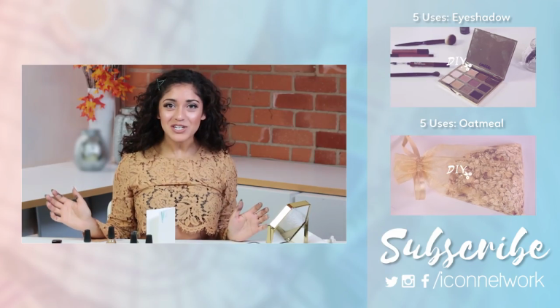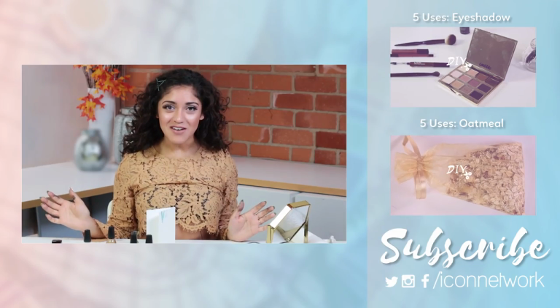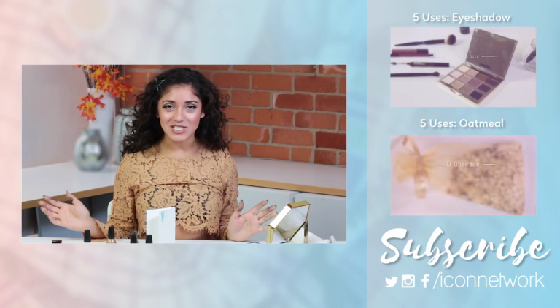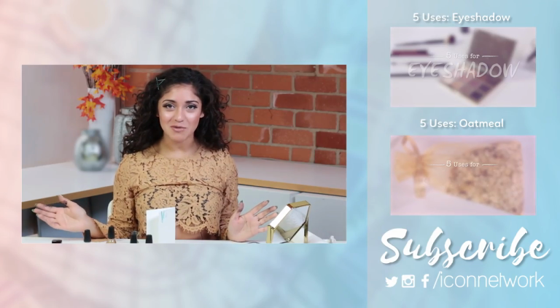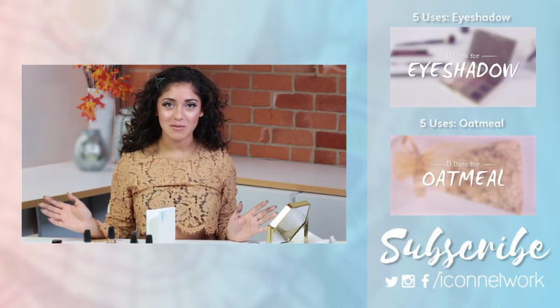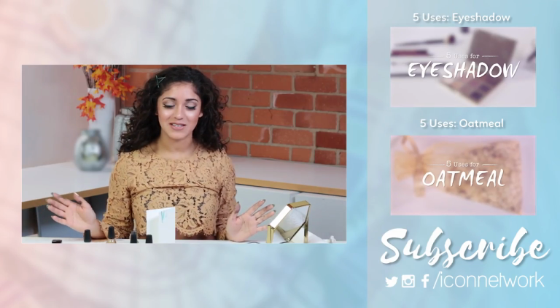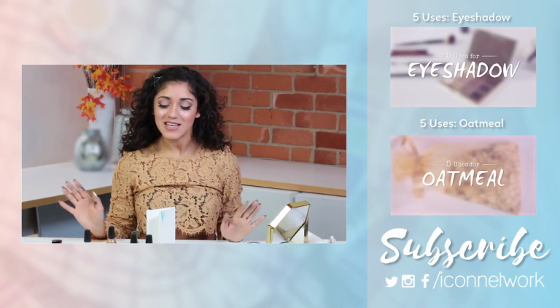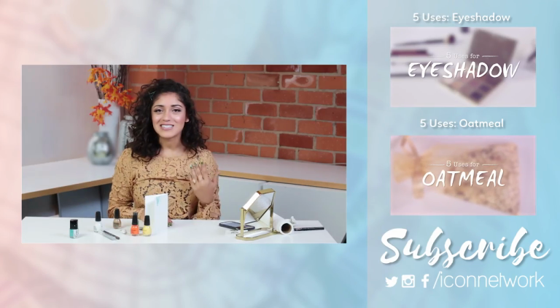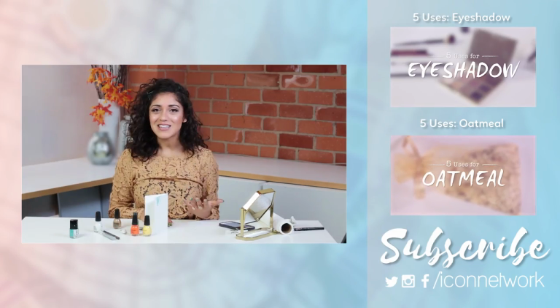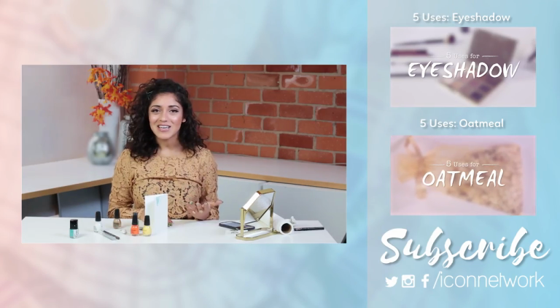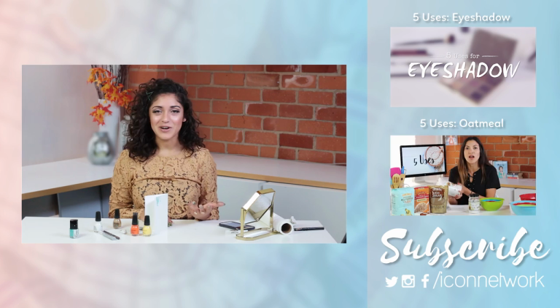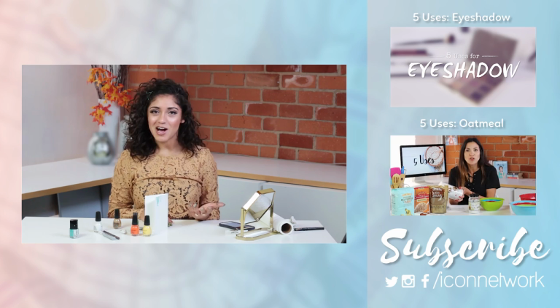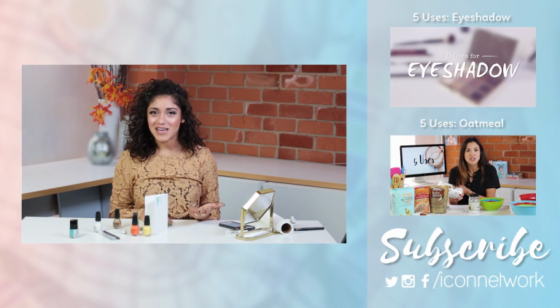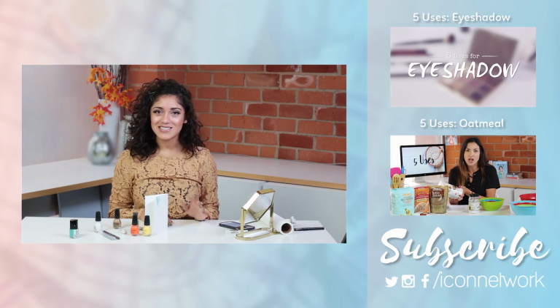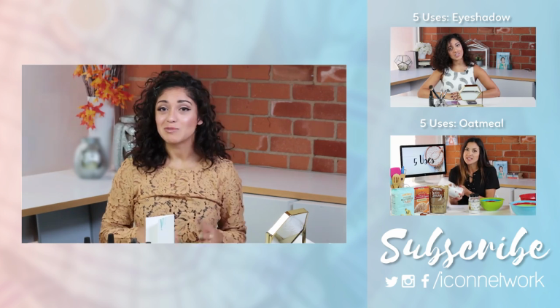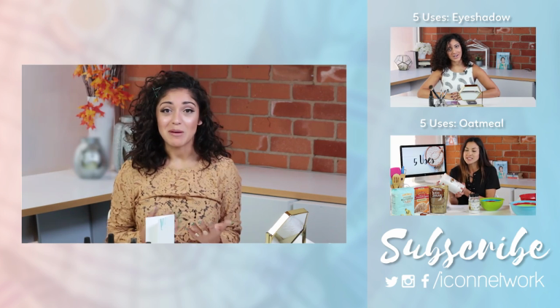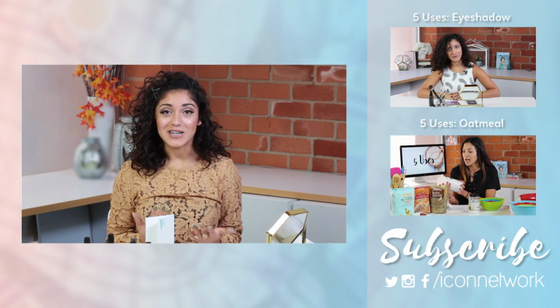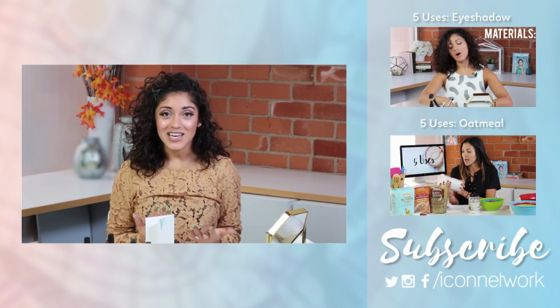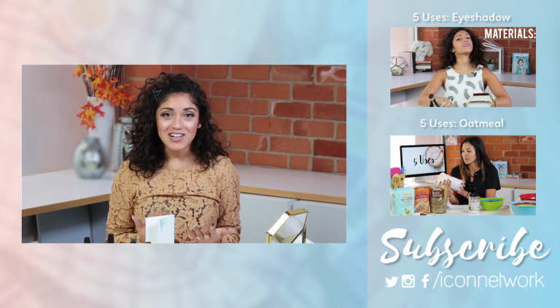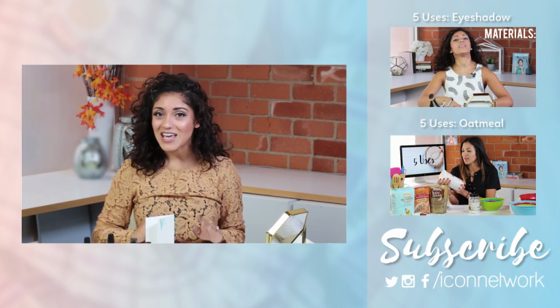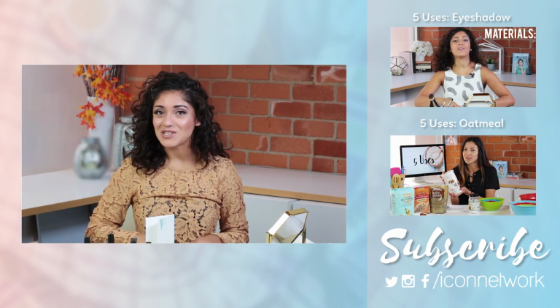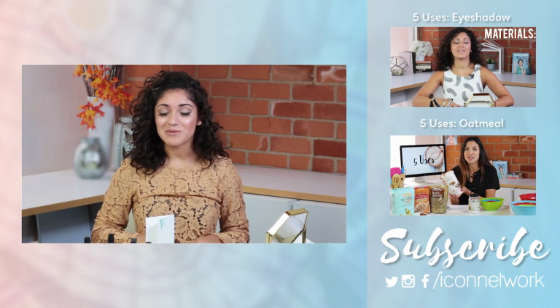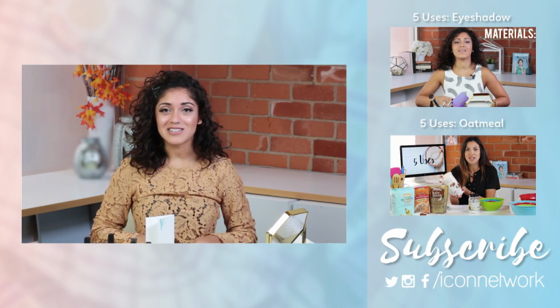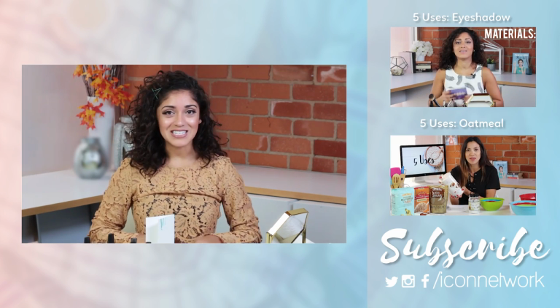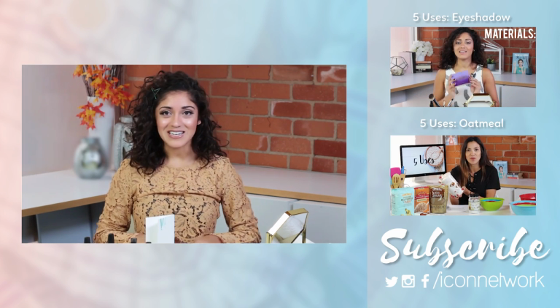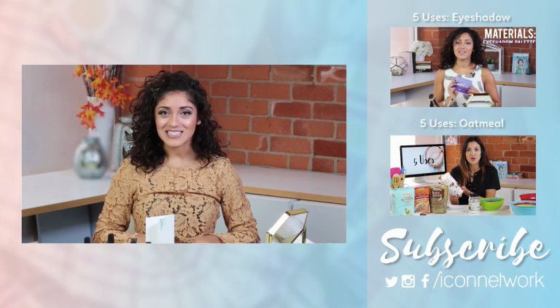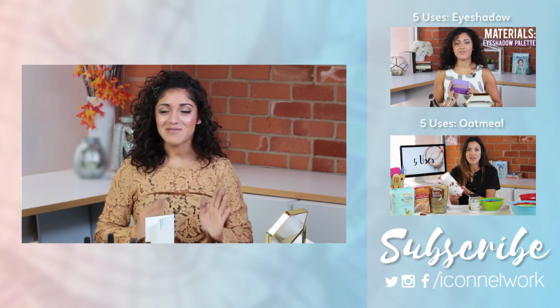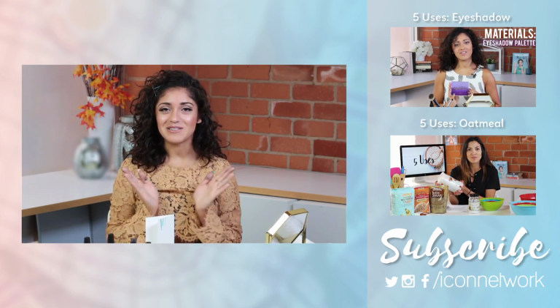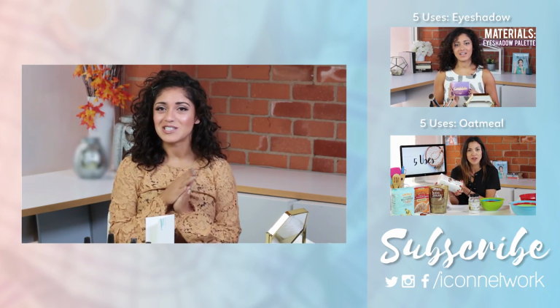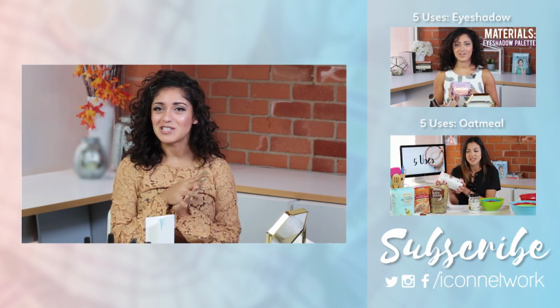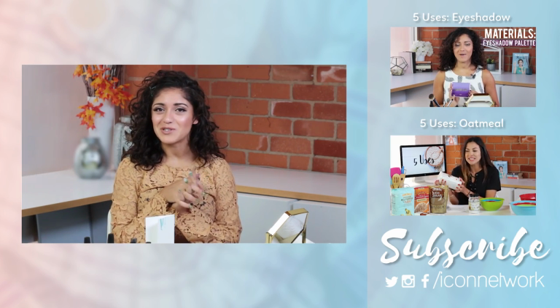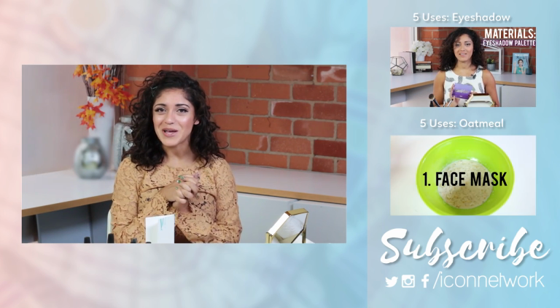So there we go, those are your five uses for bobby pins. Please like or comment, subscribe to our channel and we will see you next time. Thank you so much for joining.